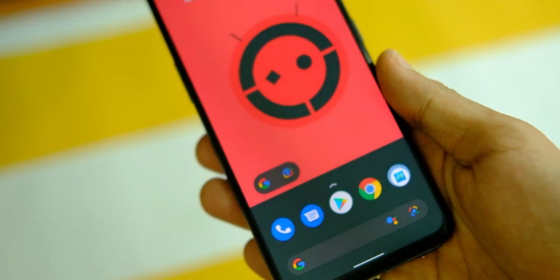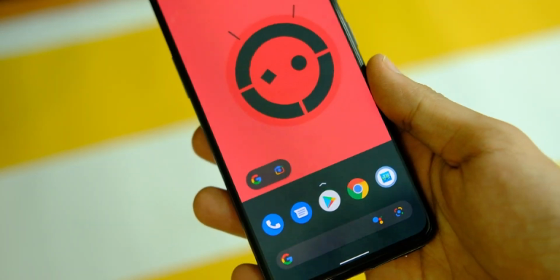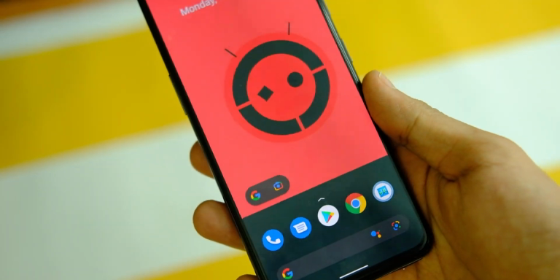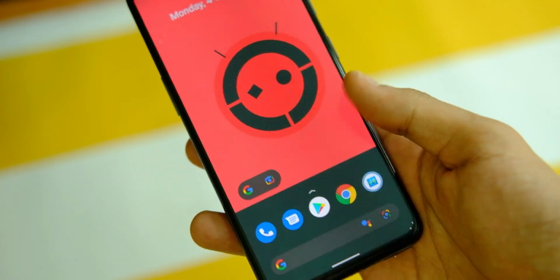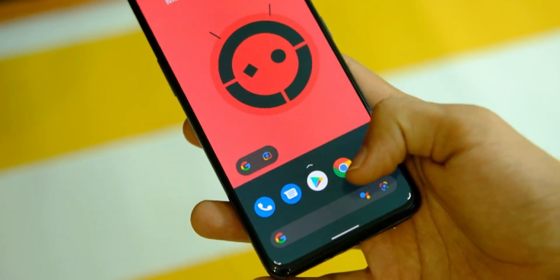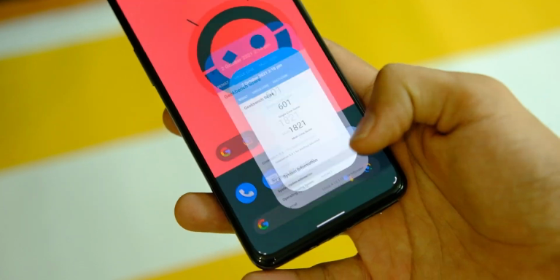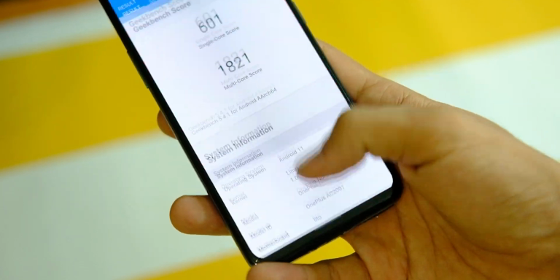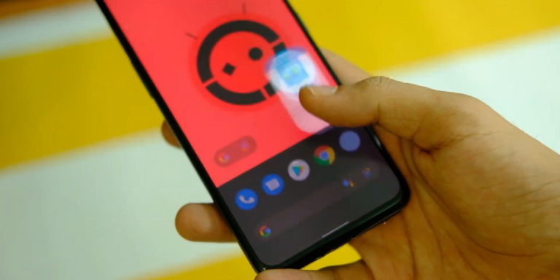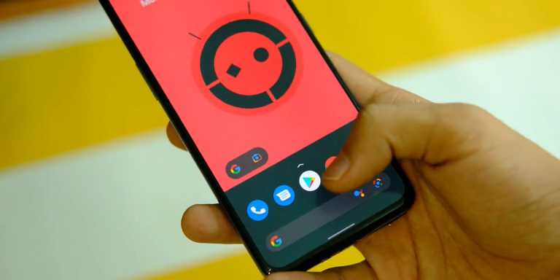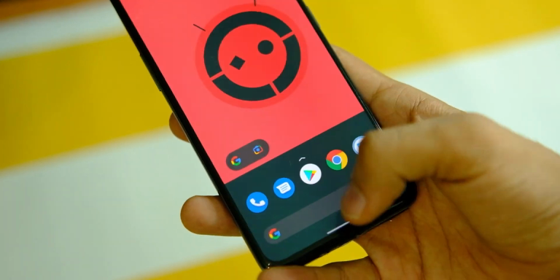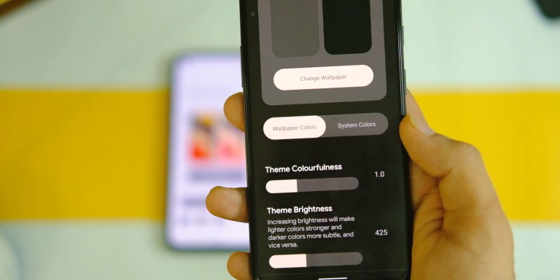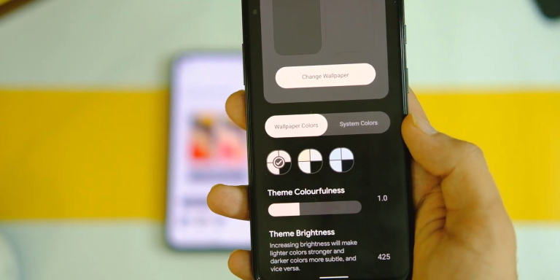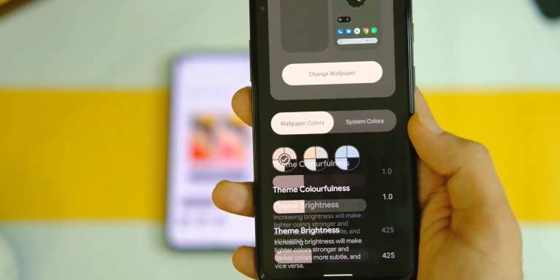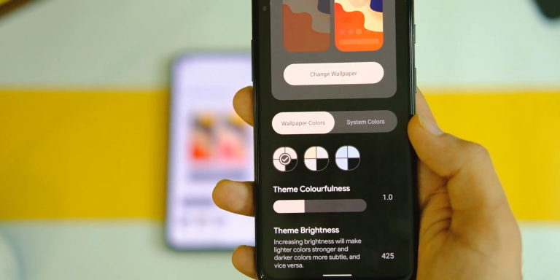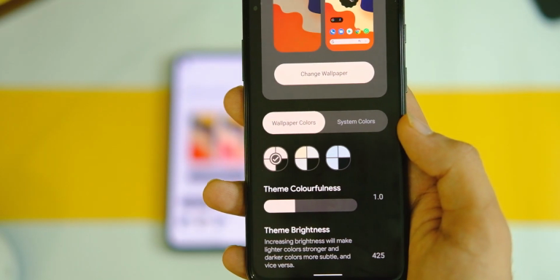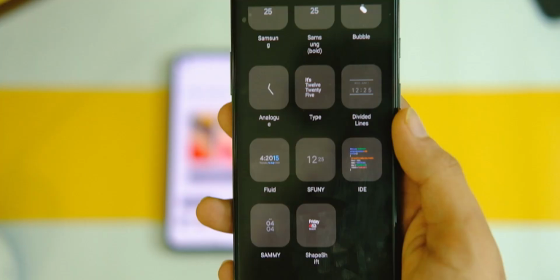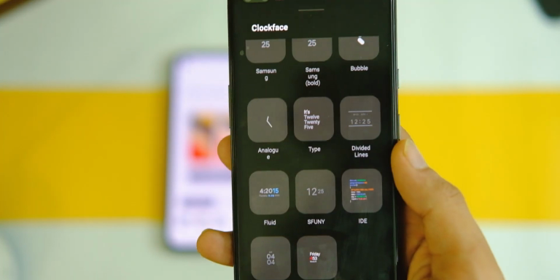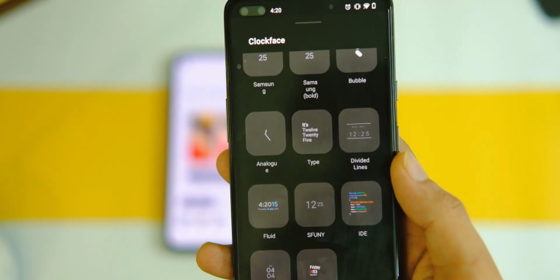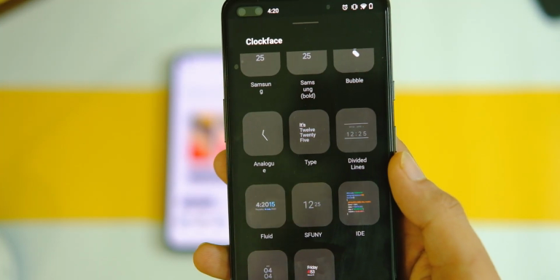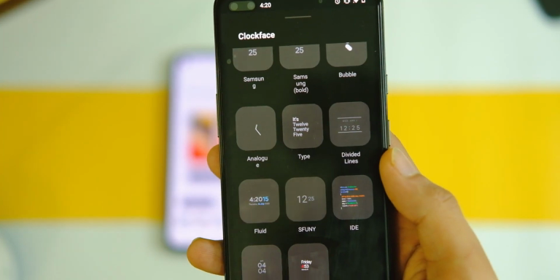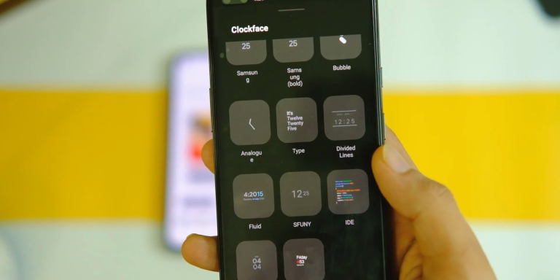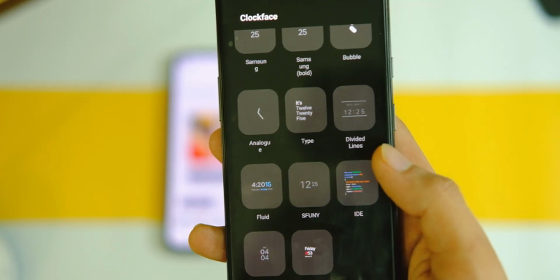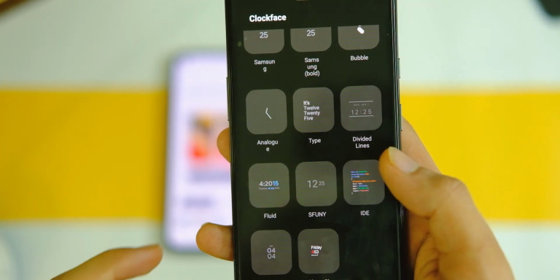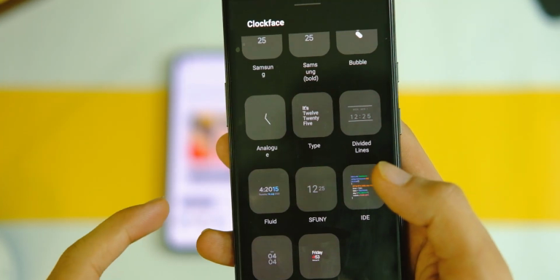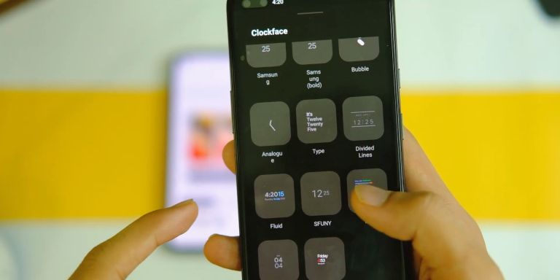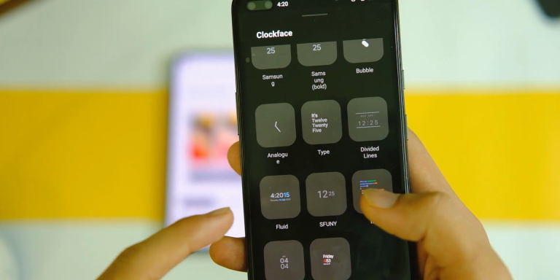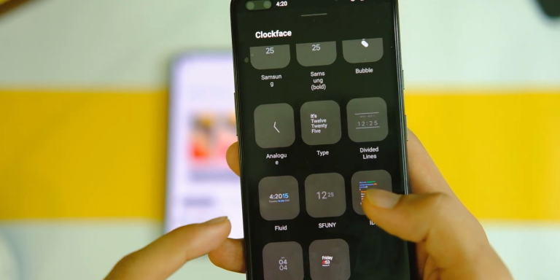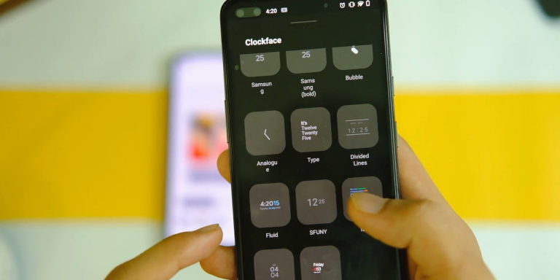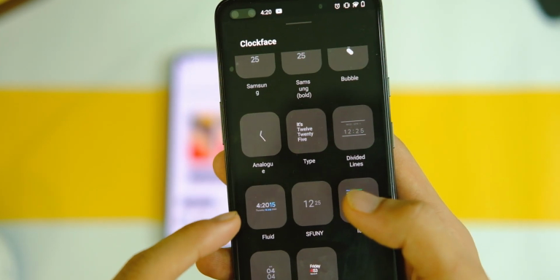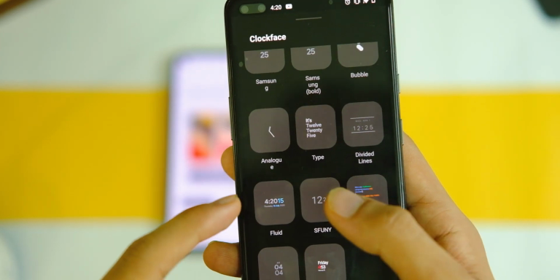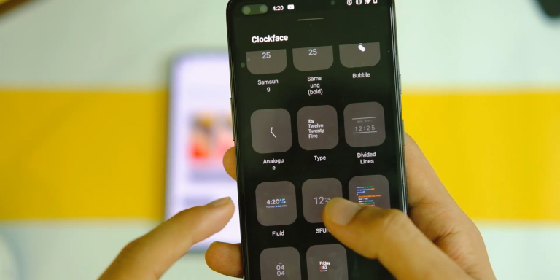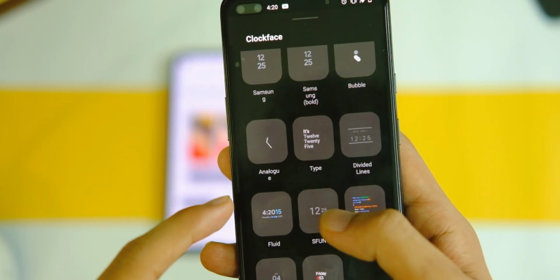Overall, the animations and smoothness of the UI are very good, and the UI it provides won't let you miss Android 12 on your device.